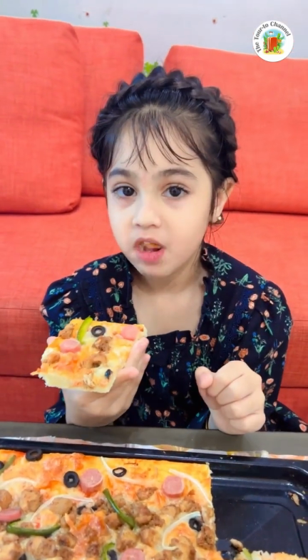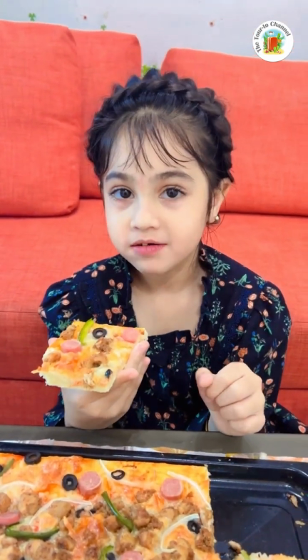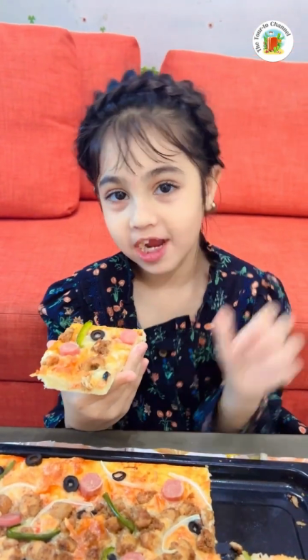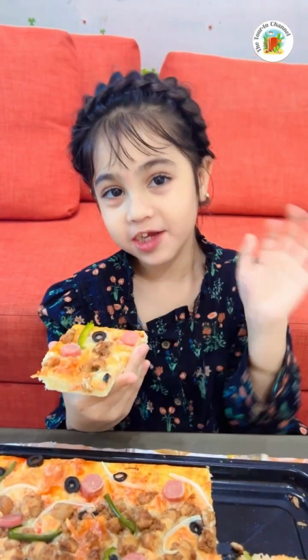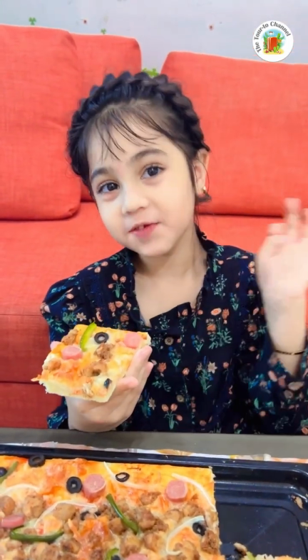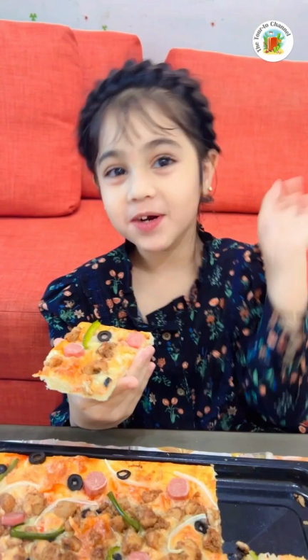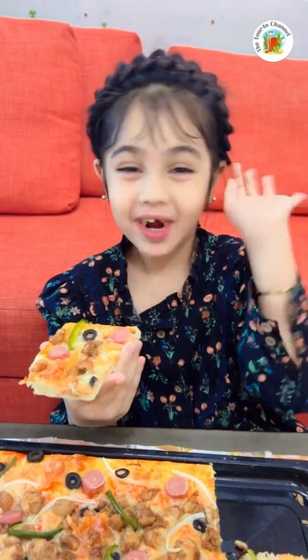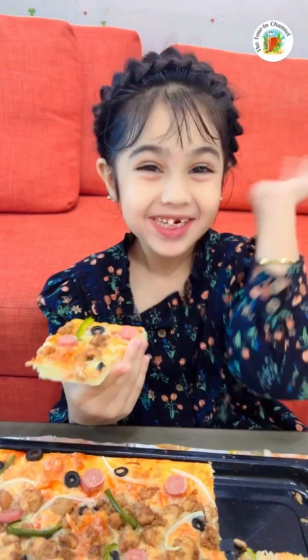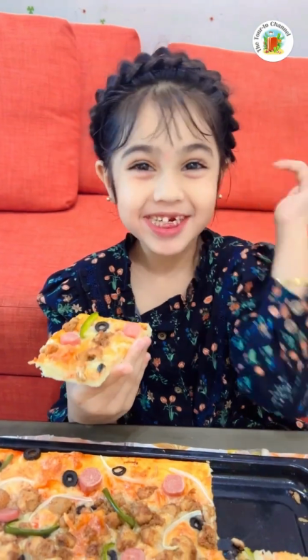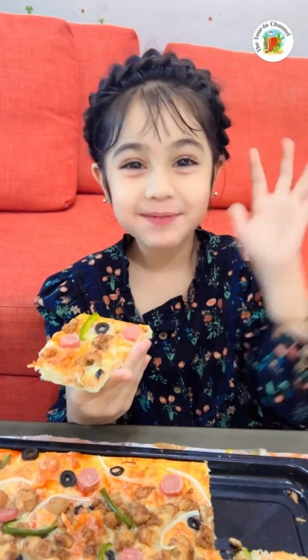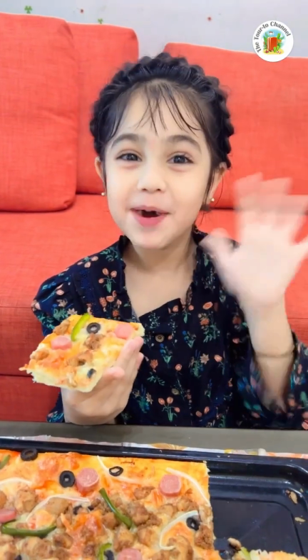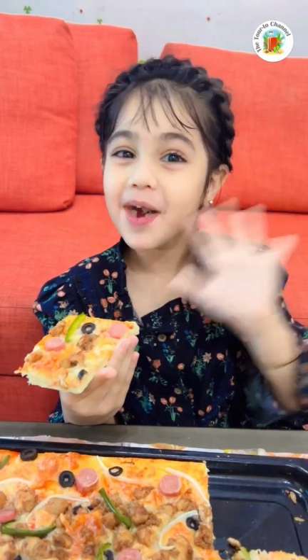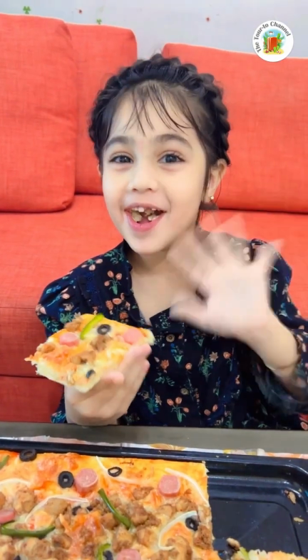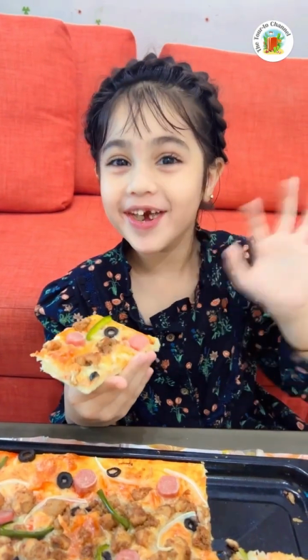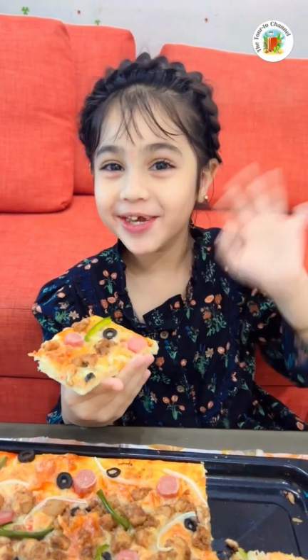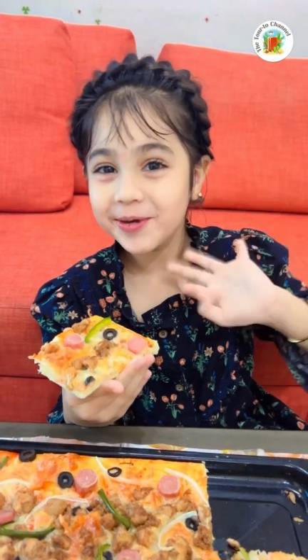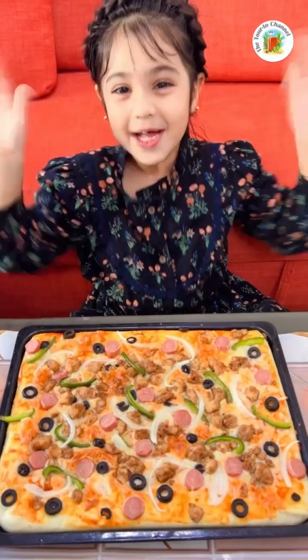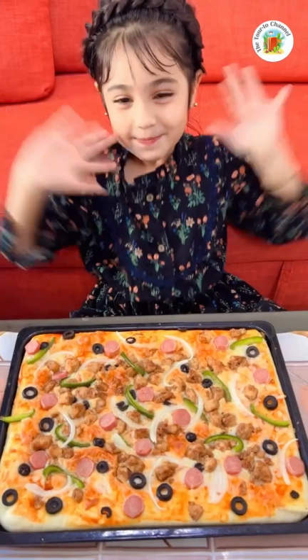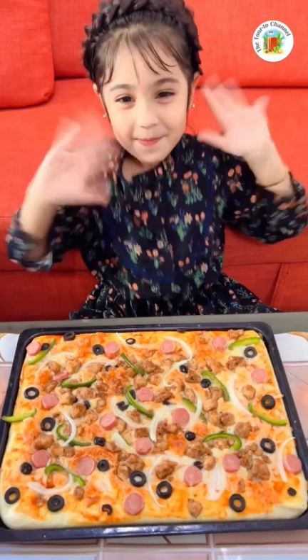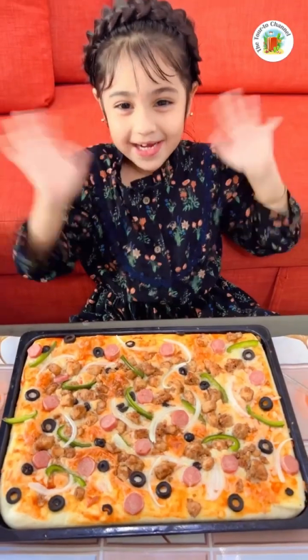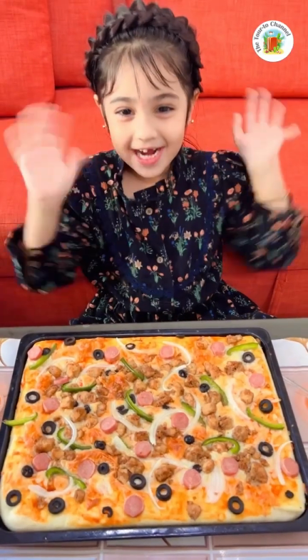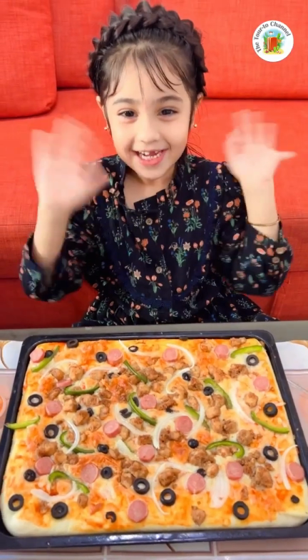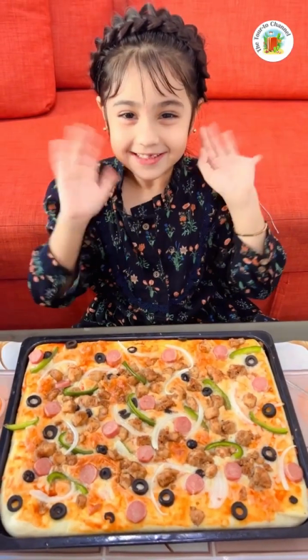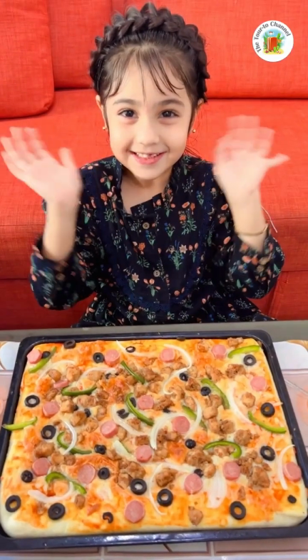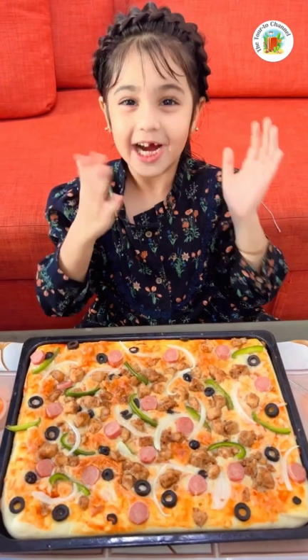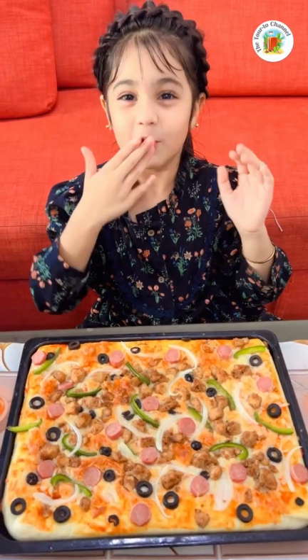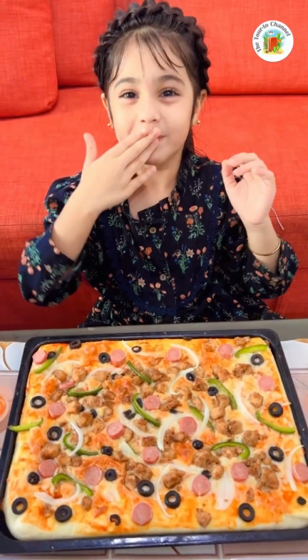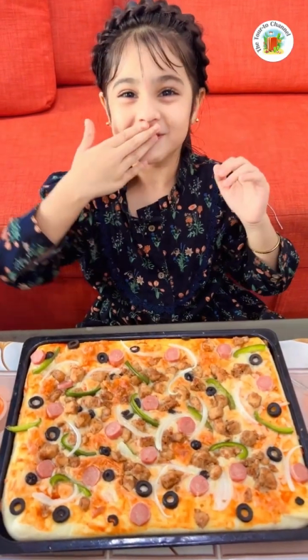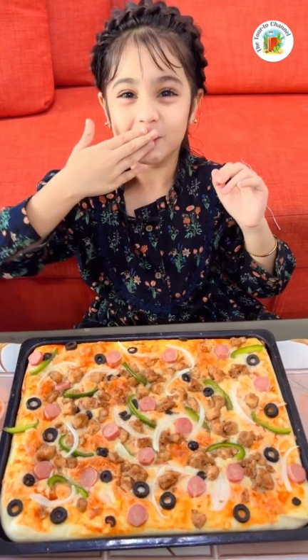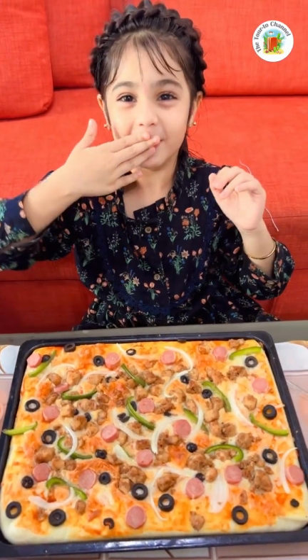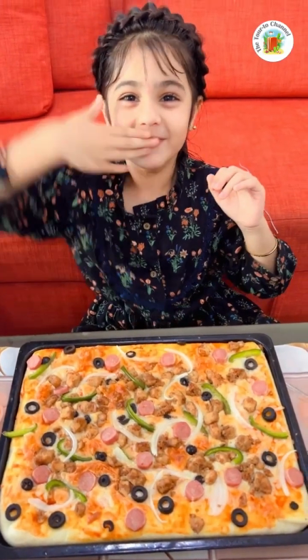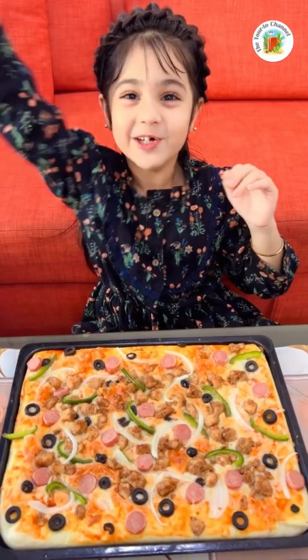Thank you for watching. Bye bye, guys. I hope you enjoyed my video. Bye bye!